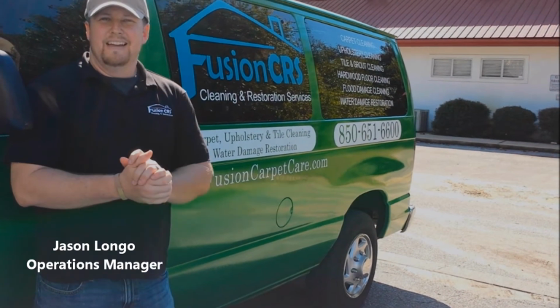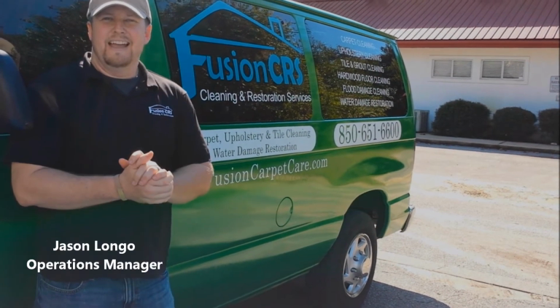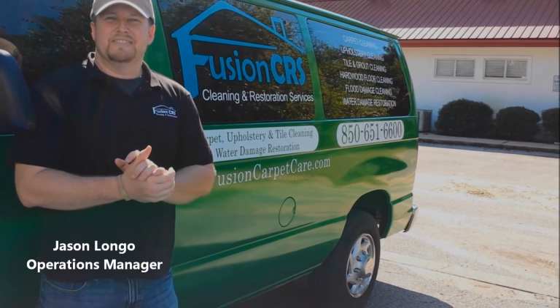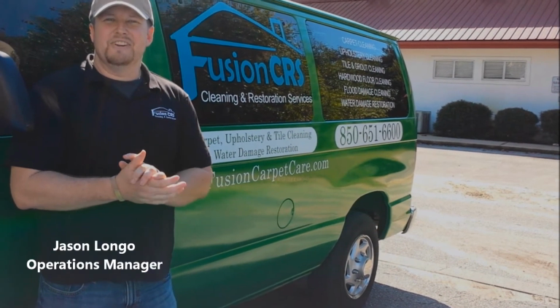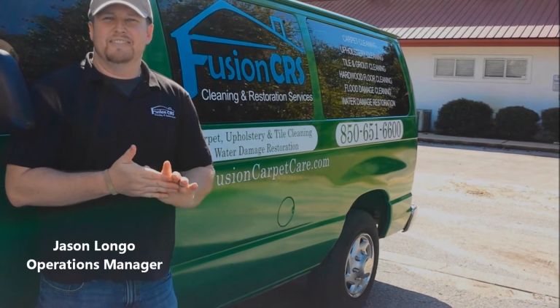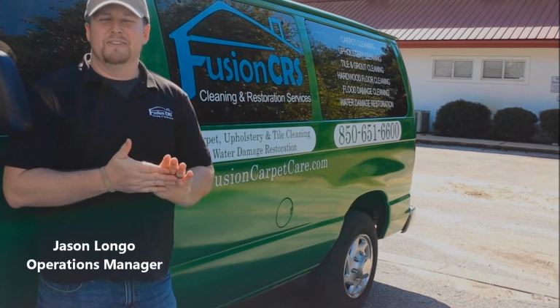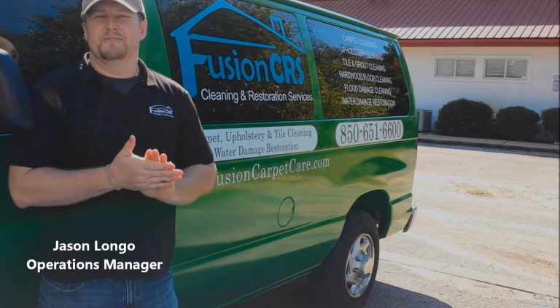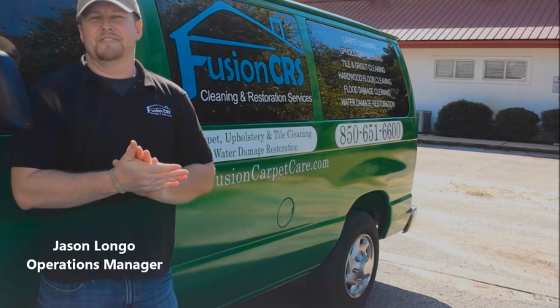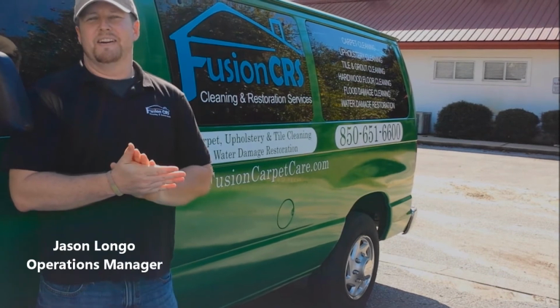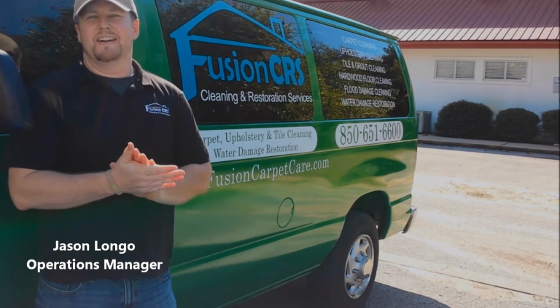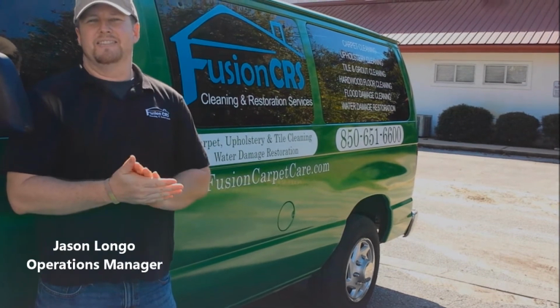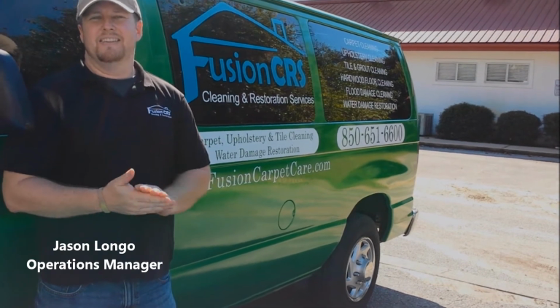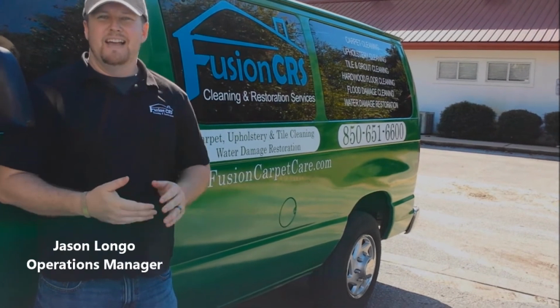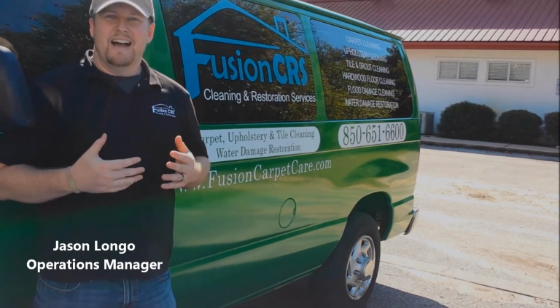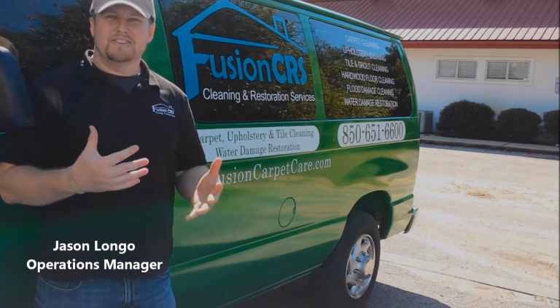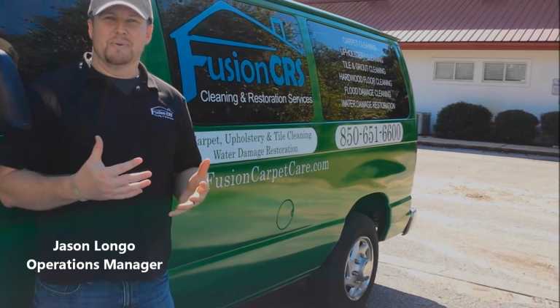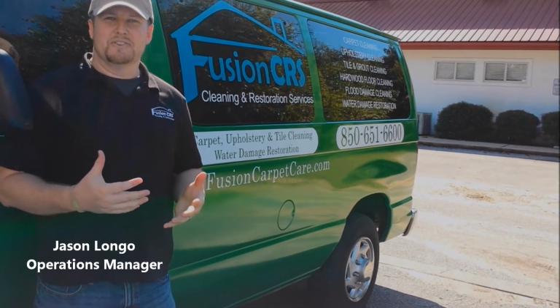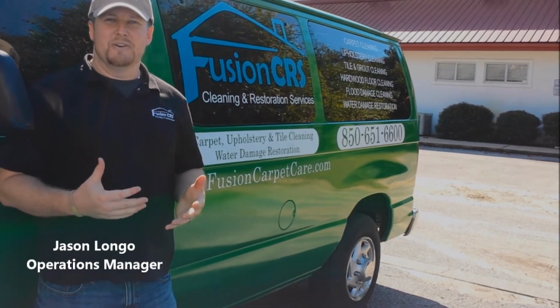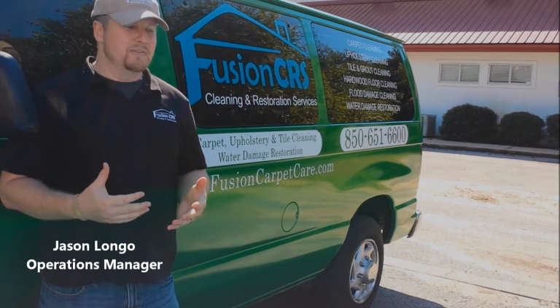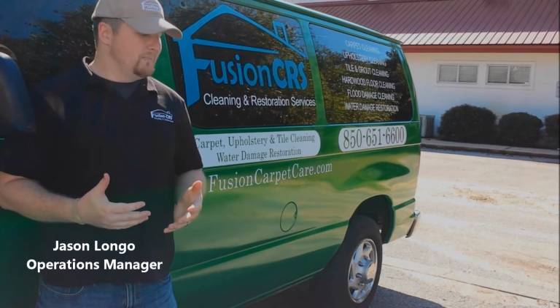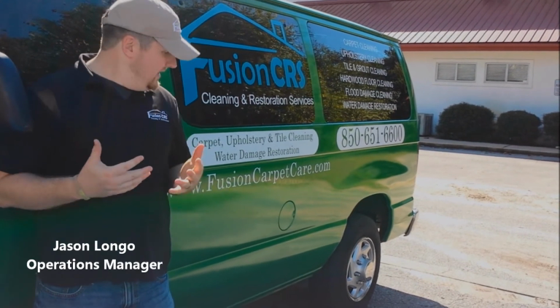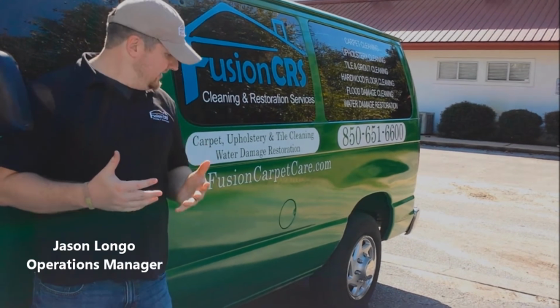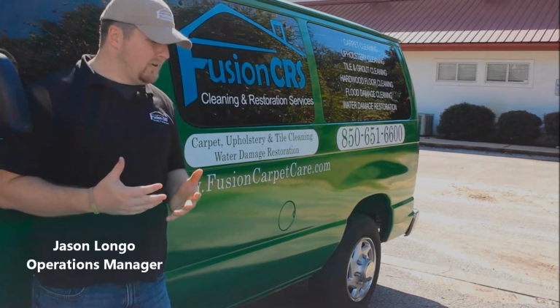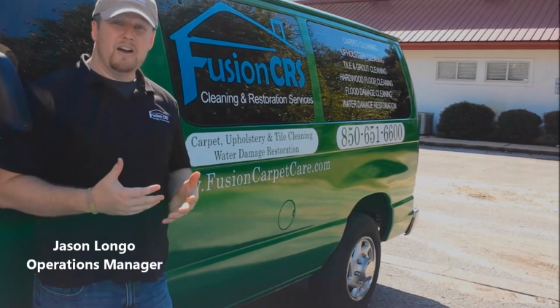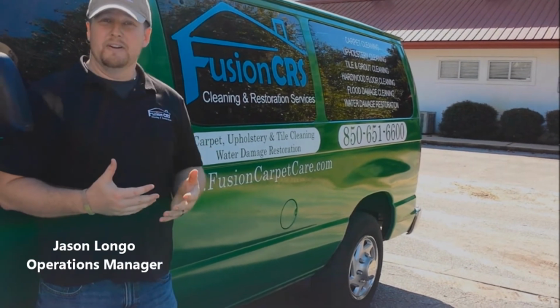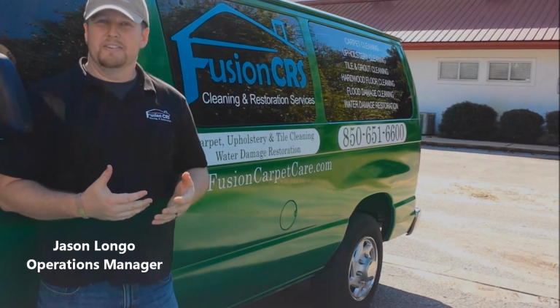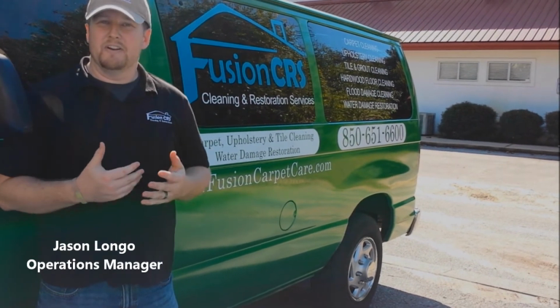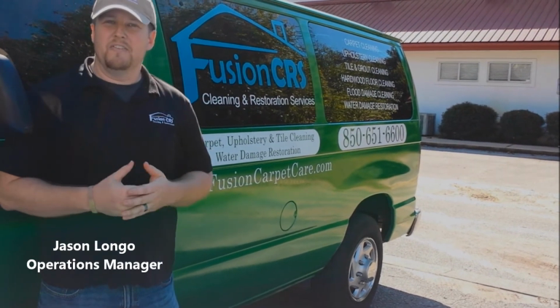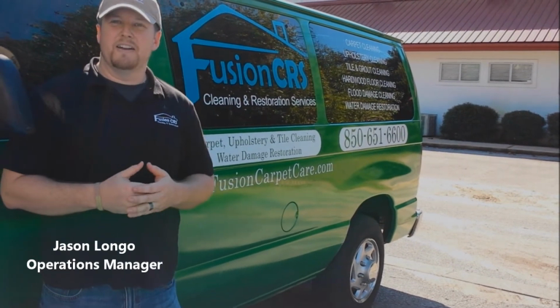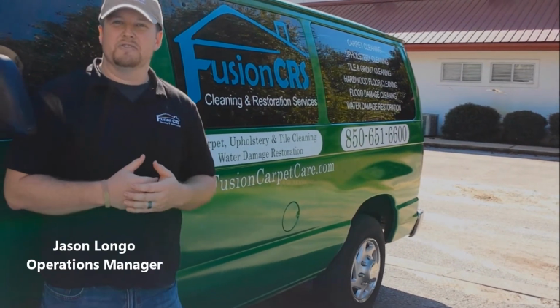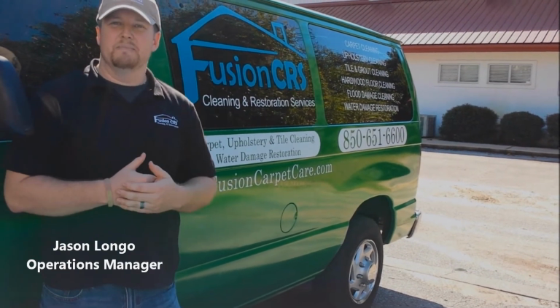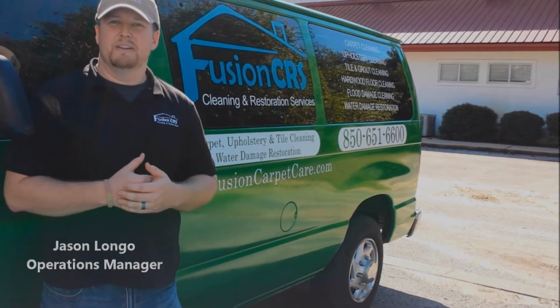Hey, it's Jason with Fusion CRS. I just wanted to show you a new product that we're offering. It's called fogging treatment.